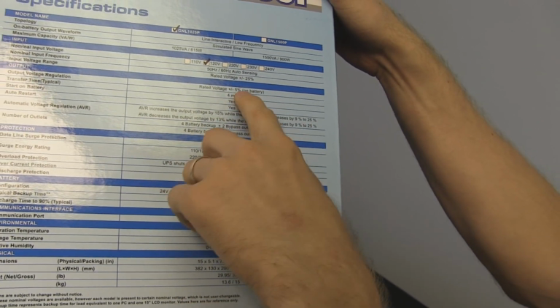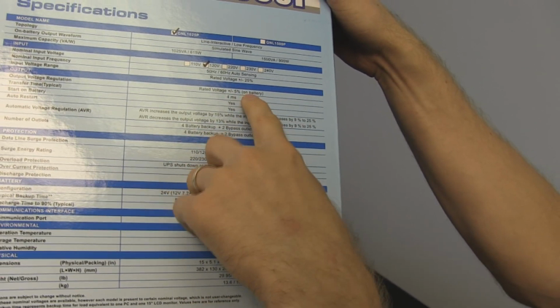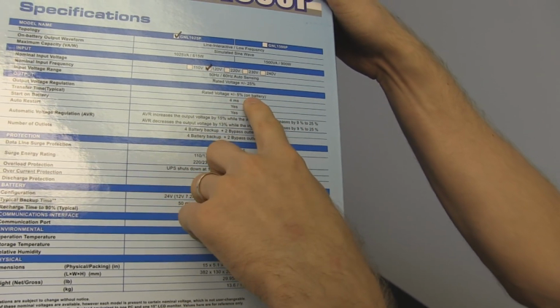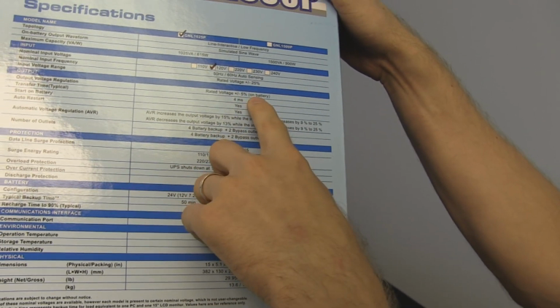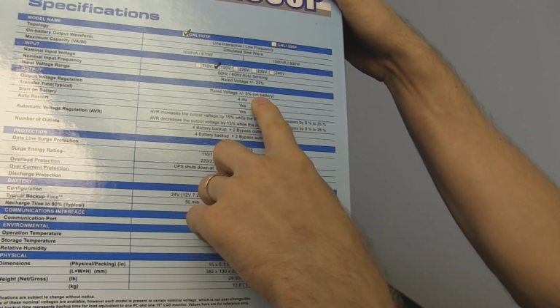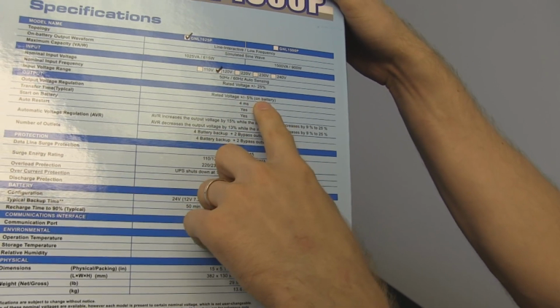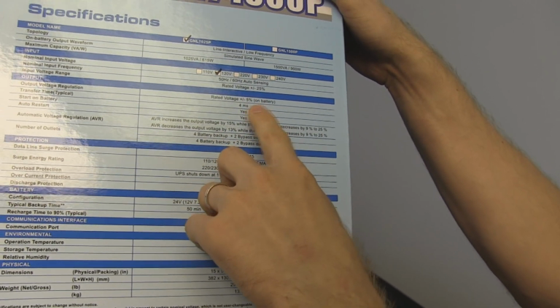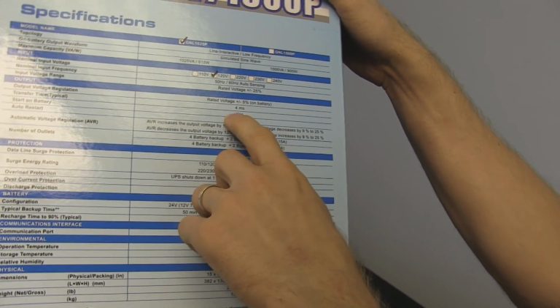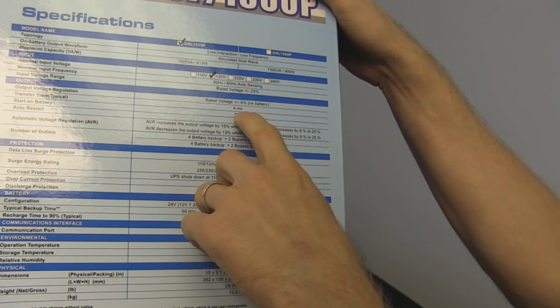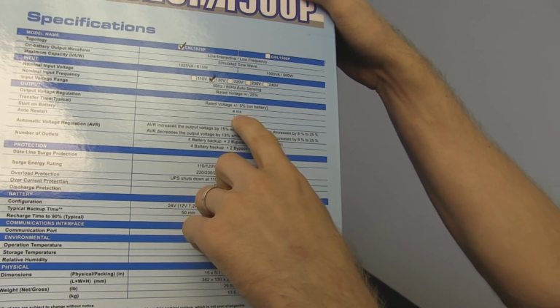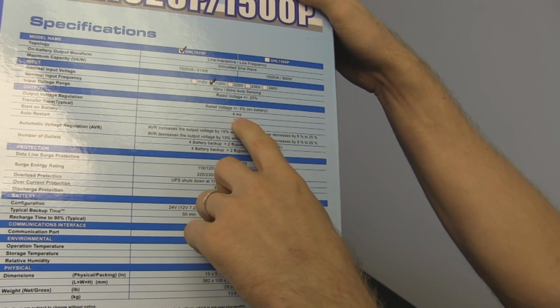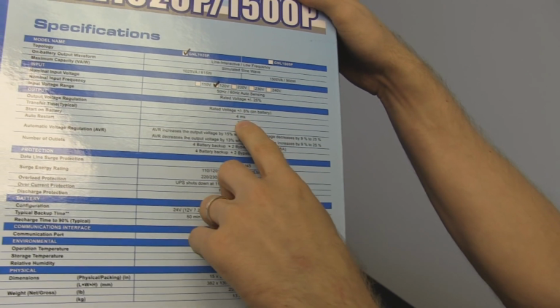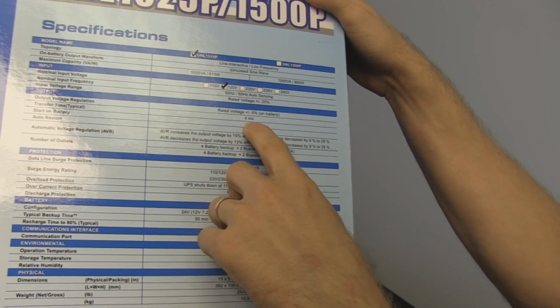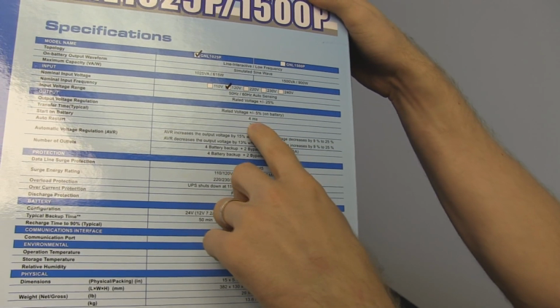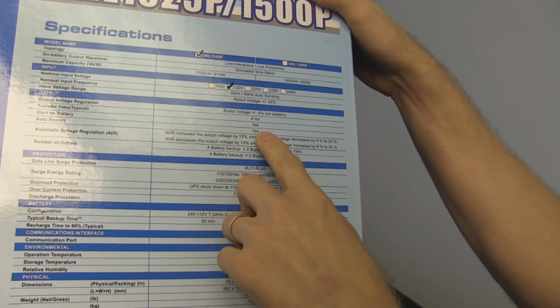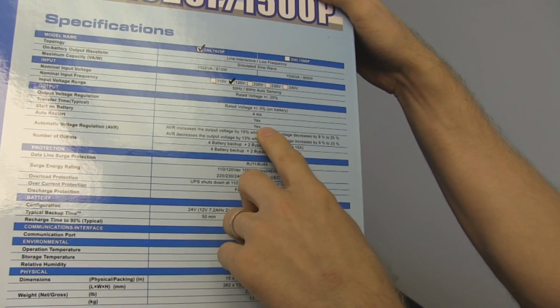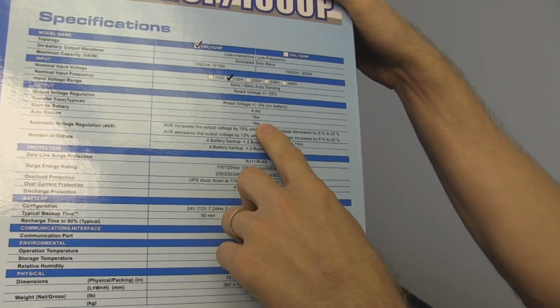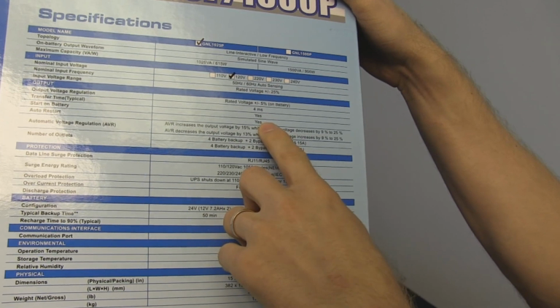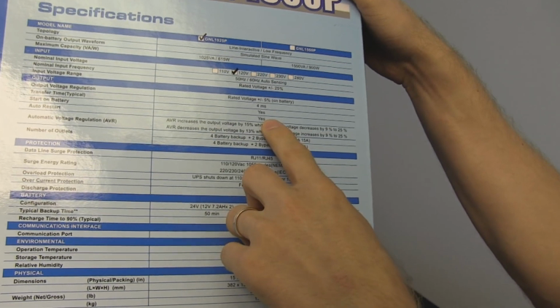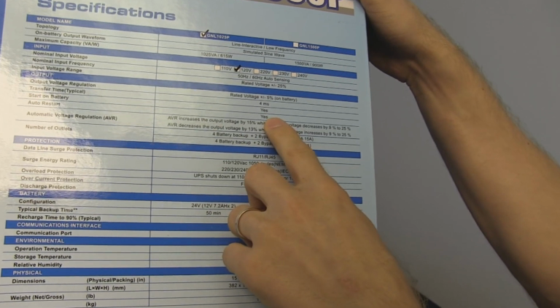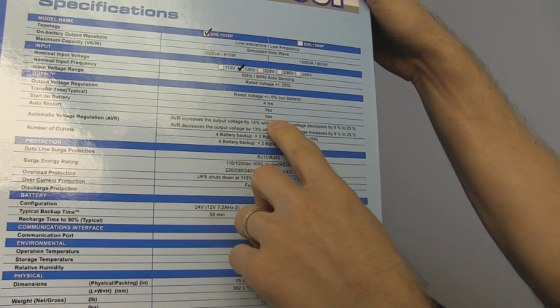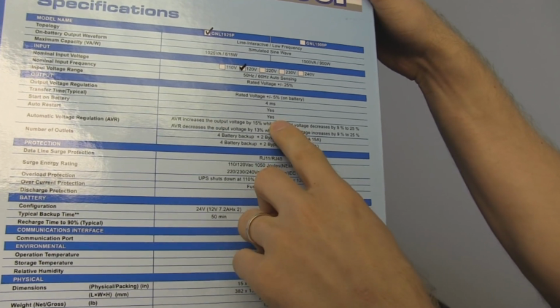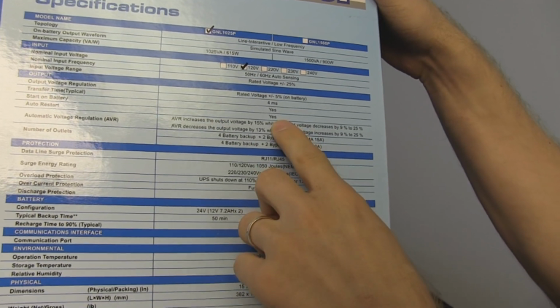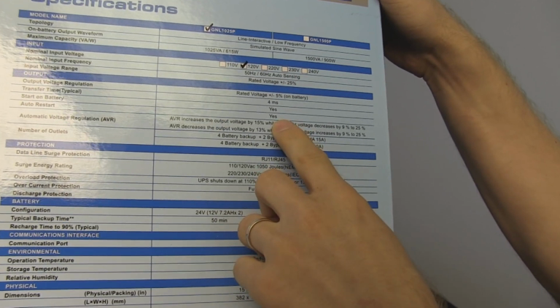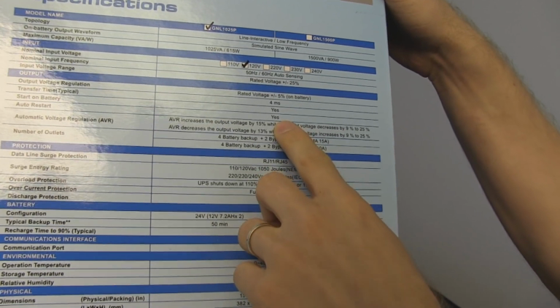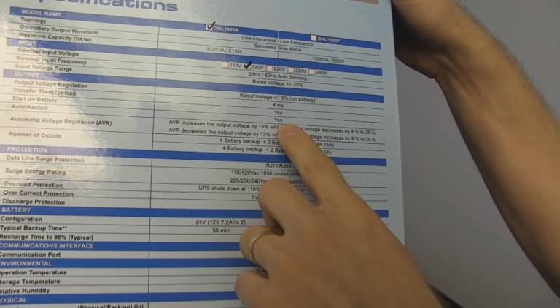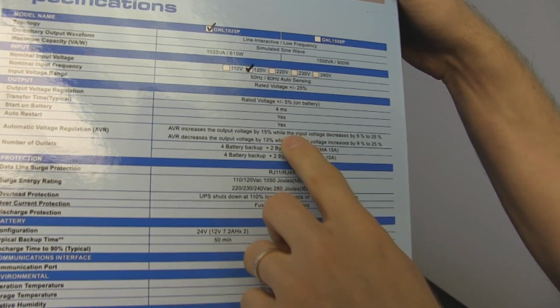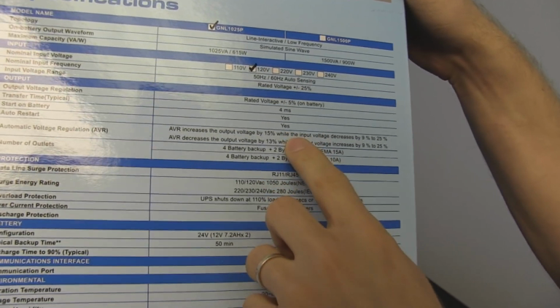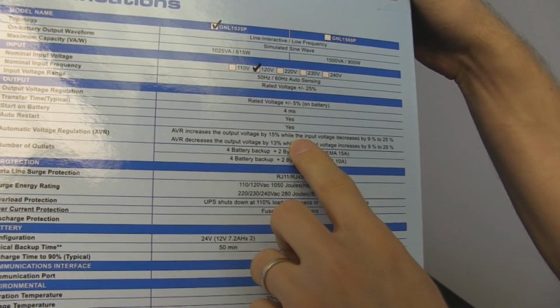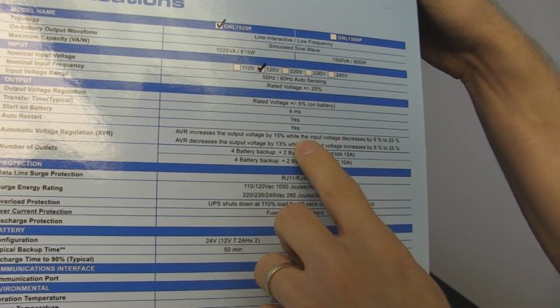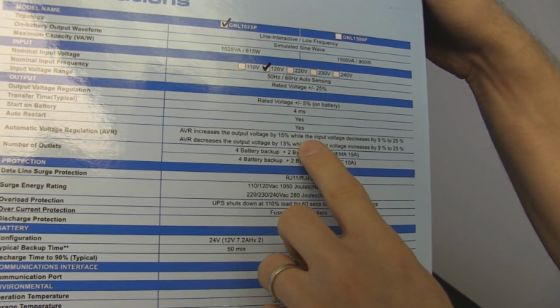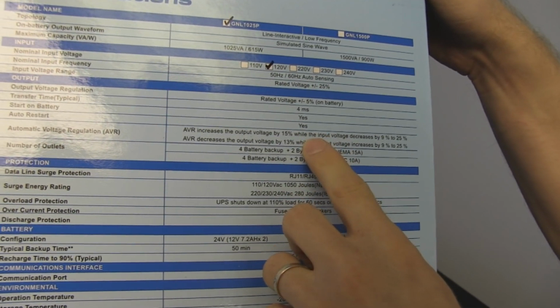Output voltage regulation is plus or minus 5% on battery — that's just fine, battery is tough. Transfer time is 4 milliseconds. It also supports start on battery and auto restart.